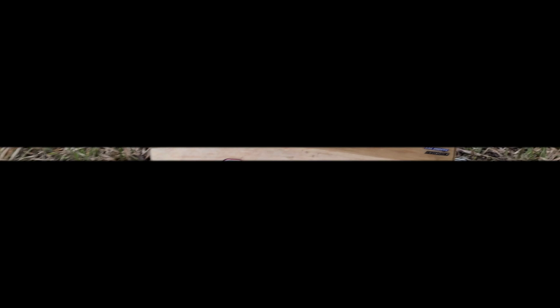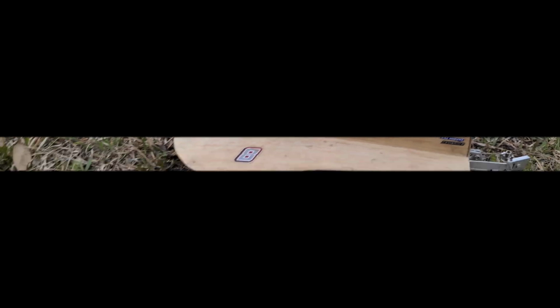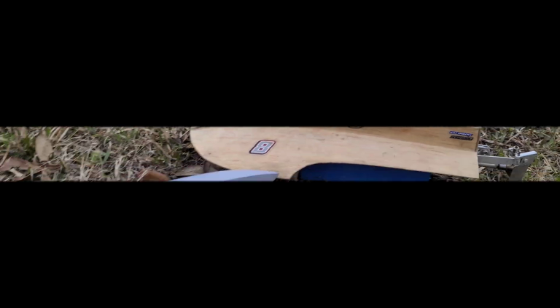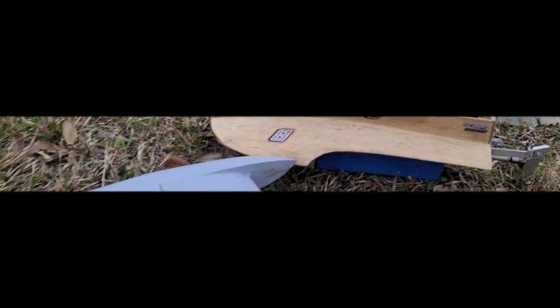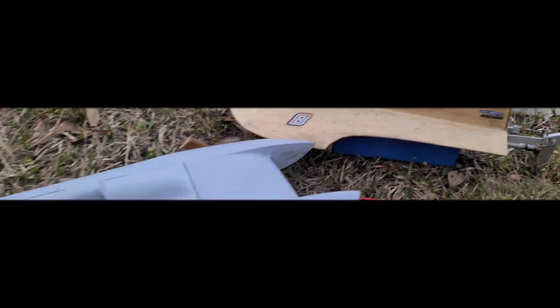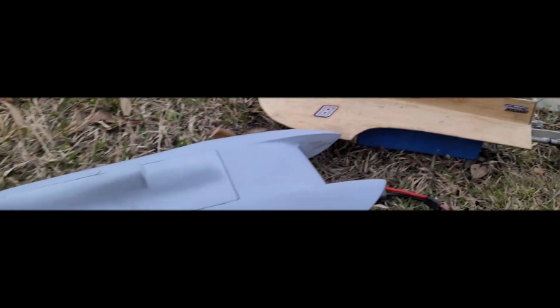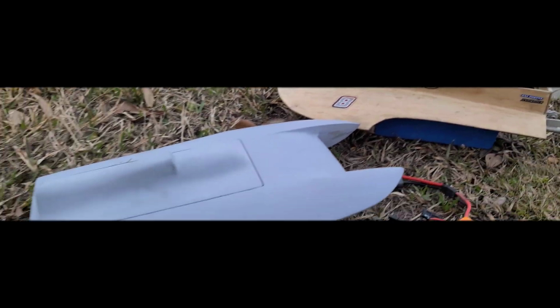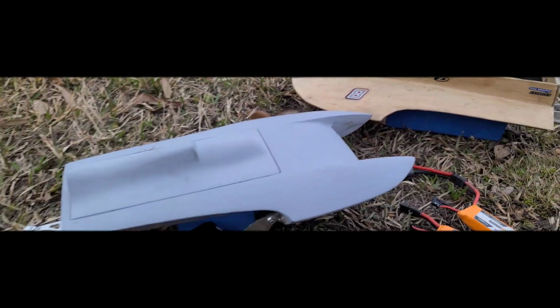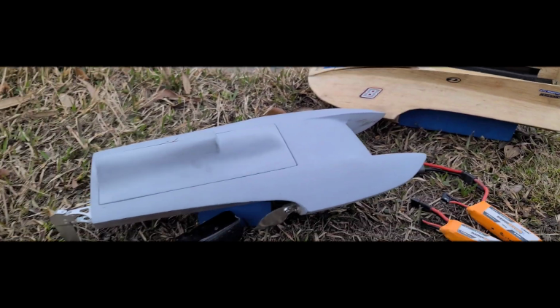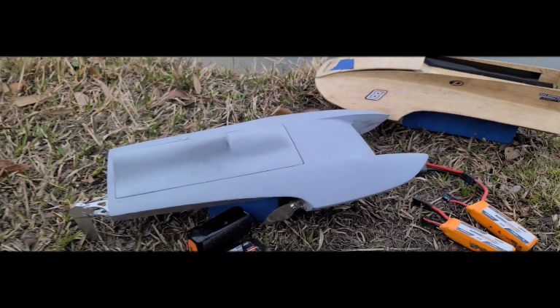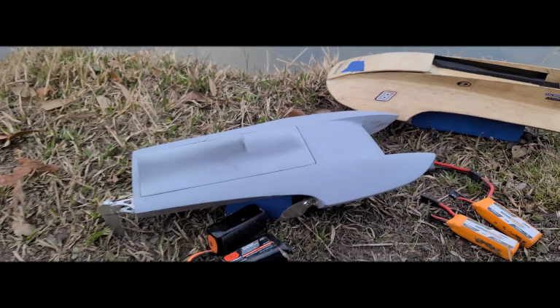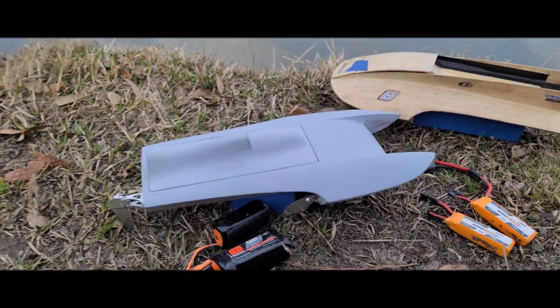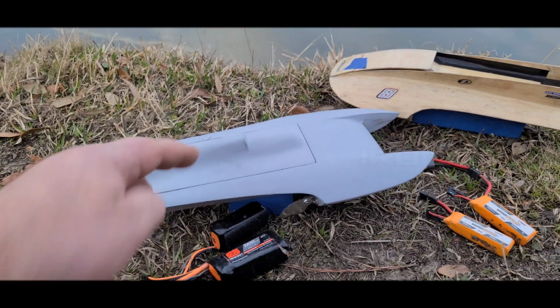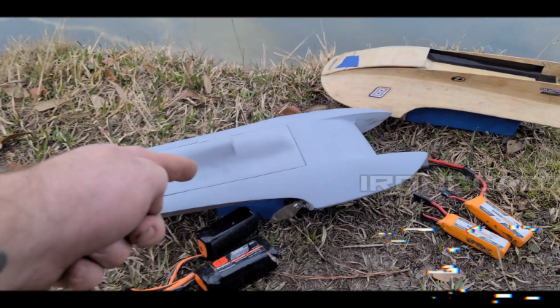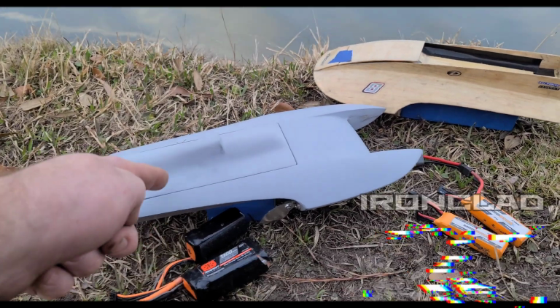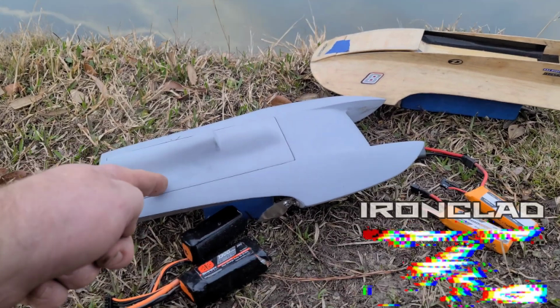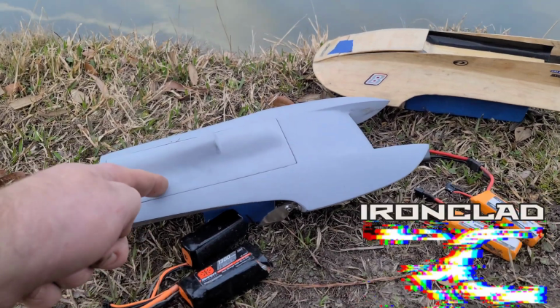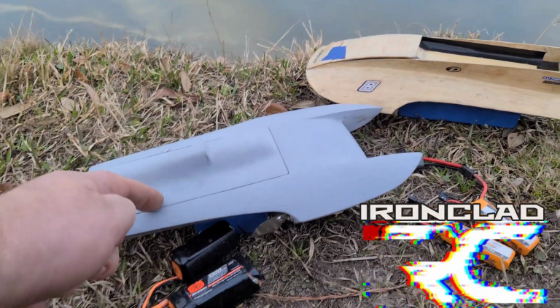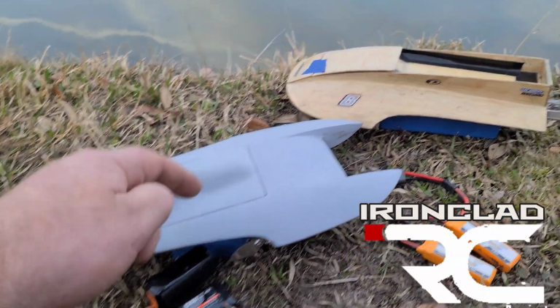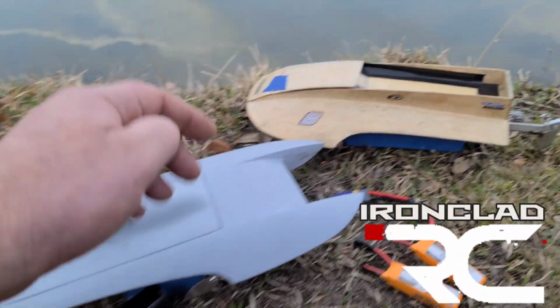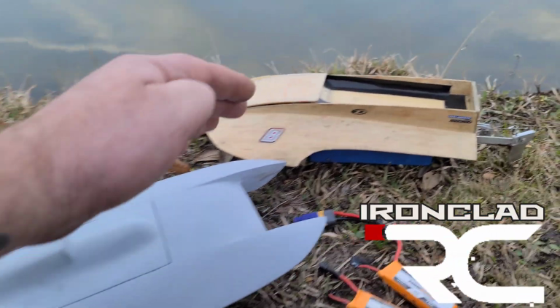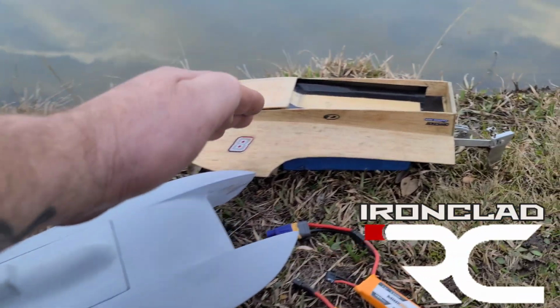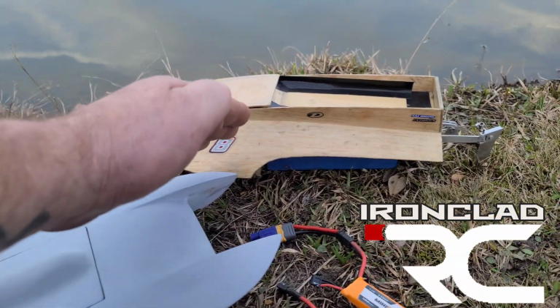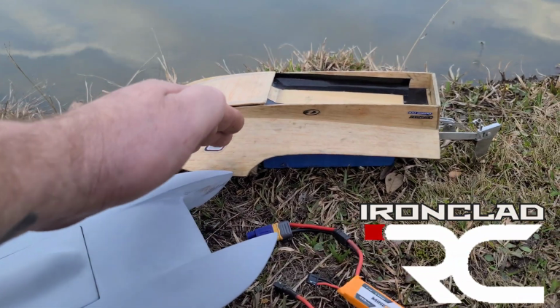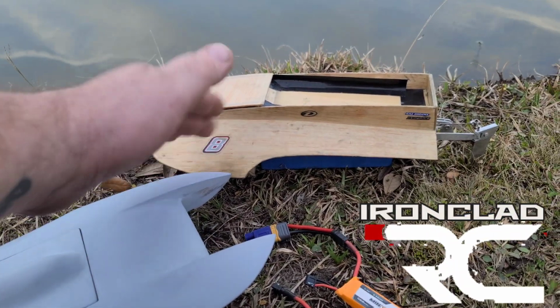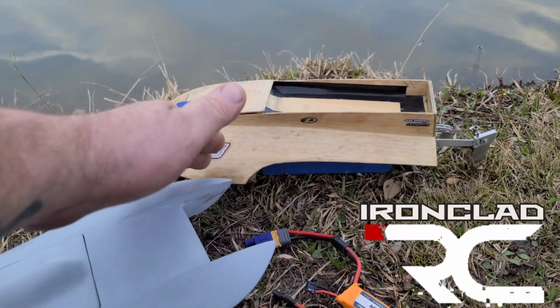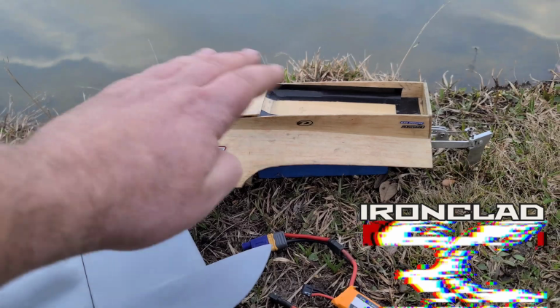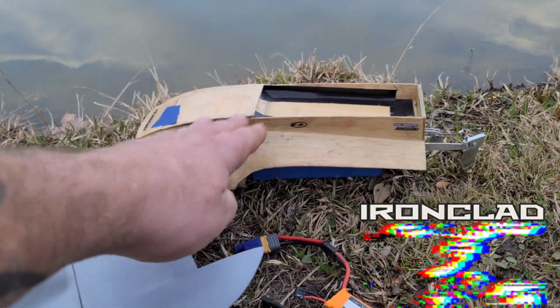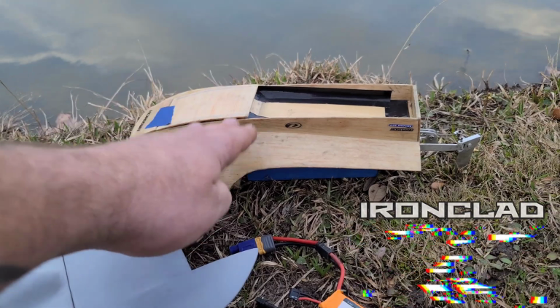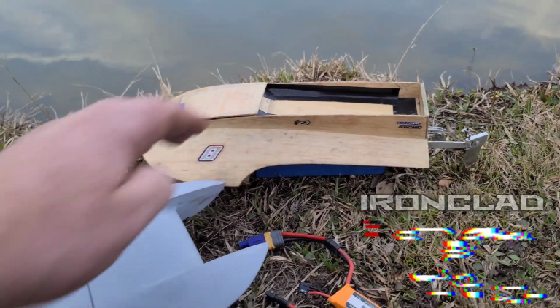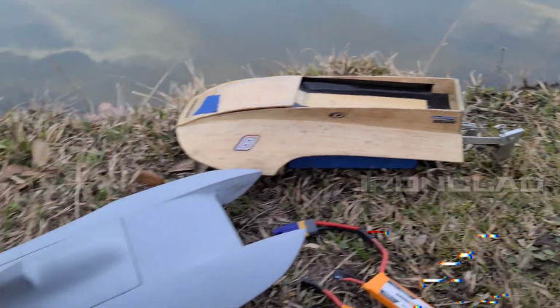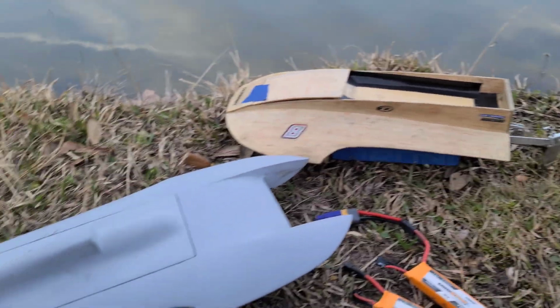Welcome back to the channel guys. I've got the 13-inch hydroplane and a Micro Tiny Titan custom builds.